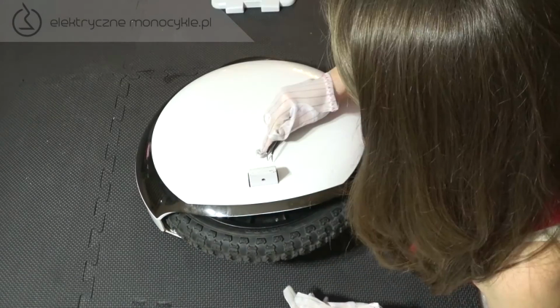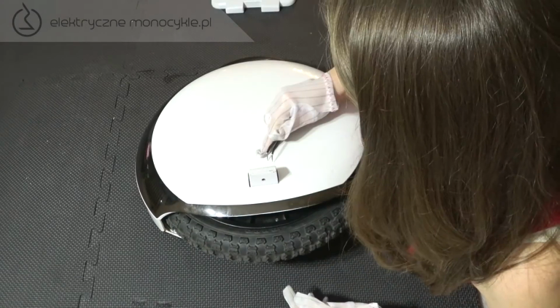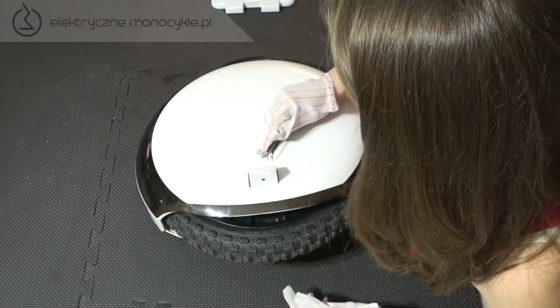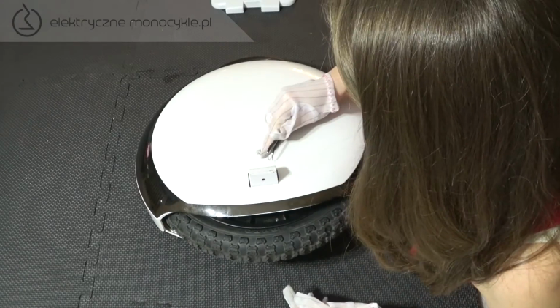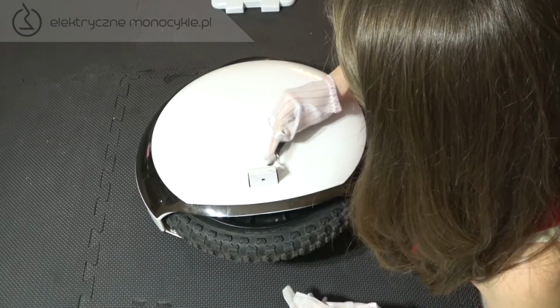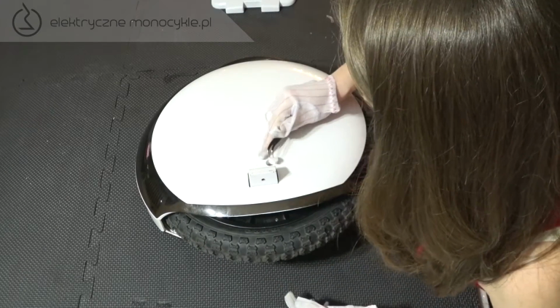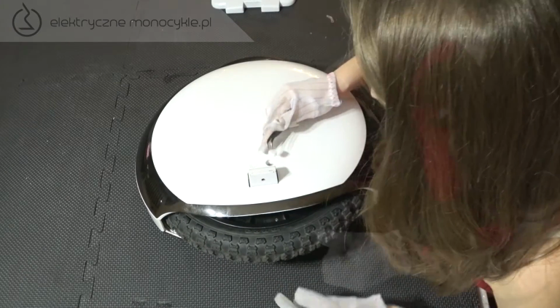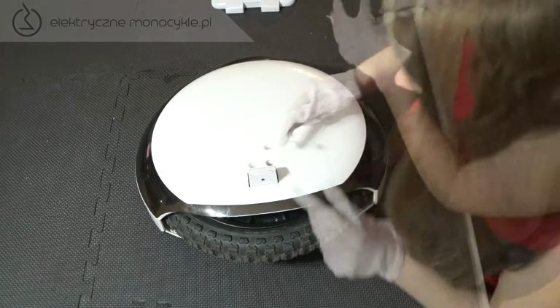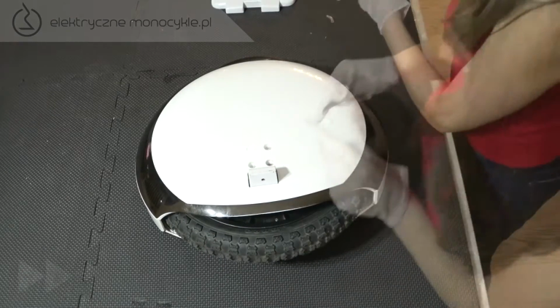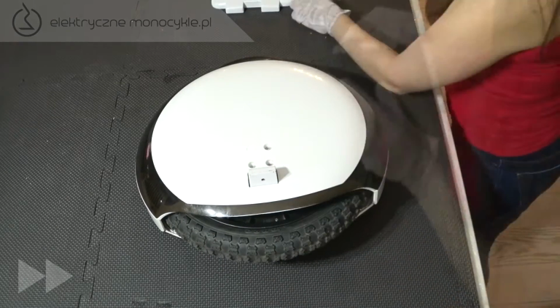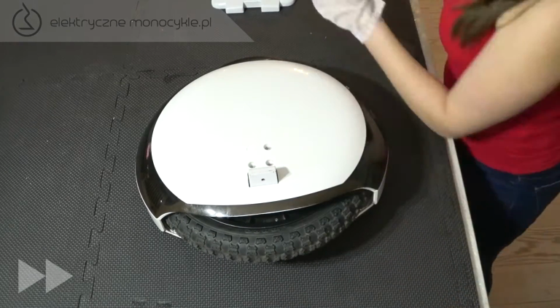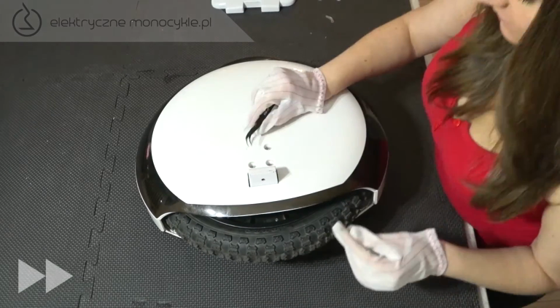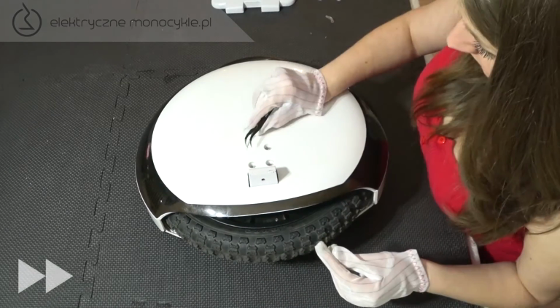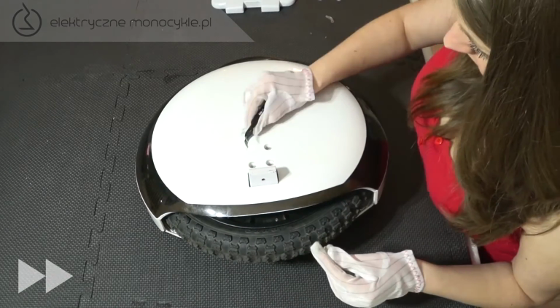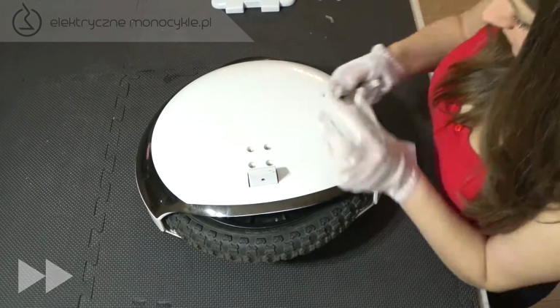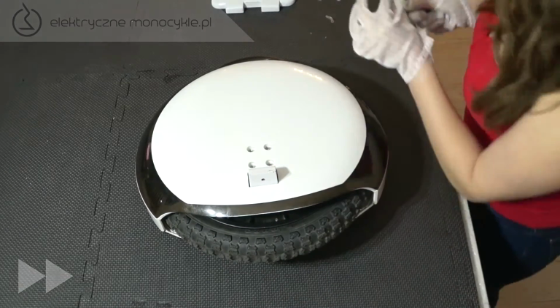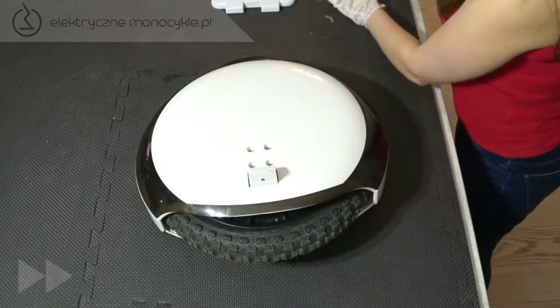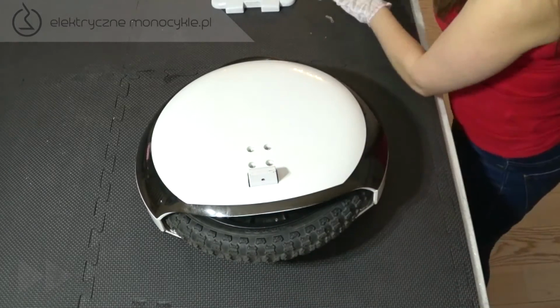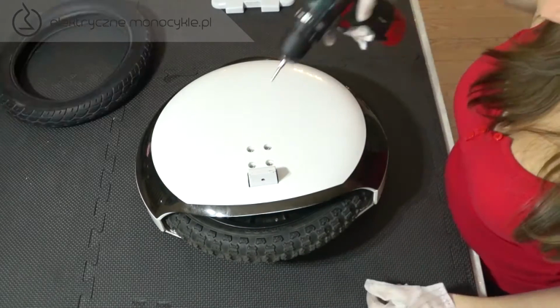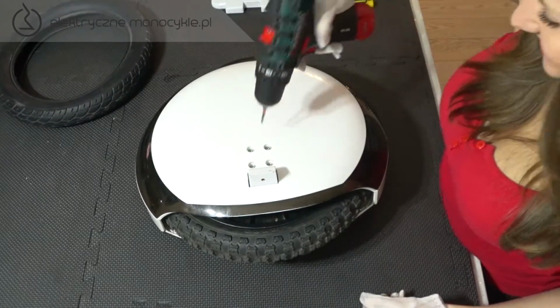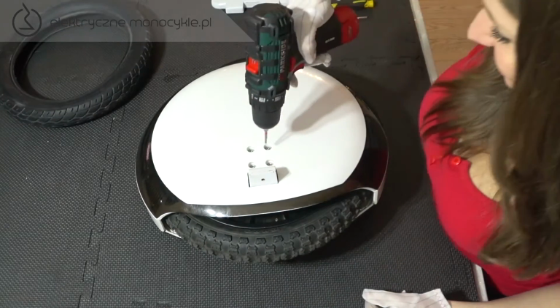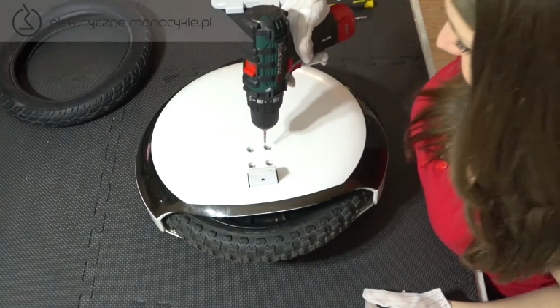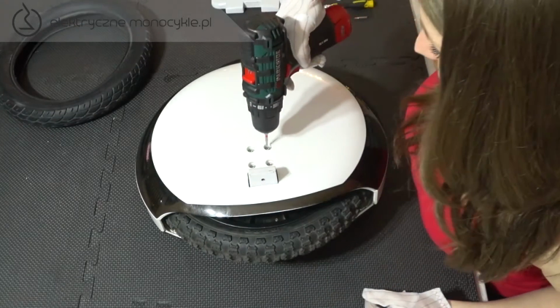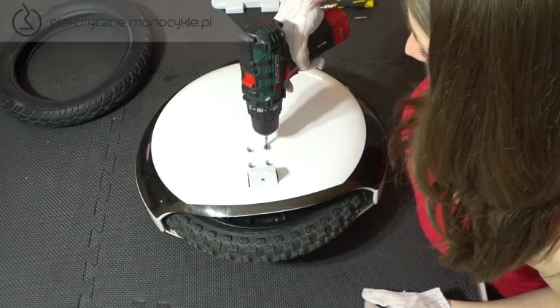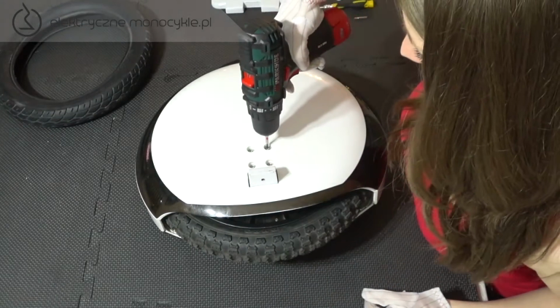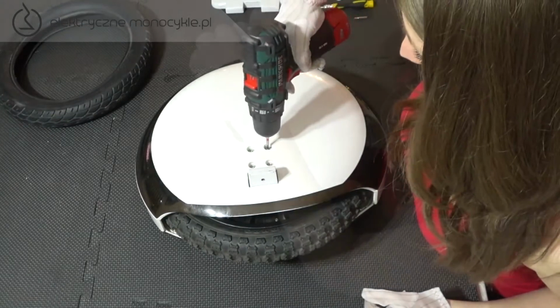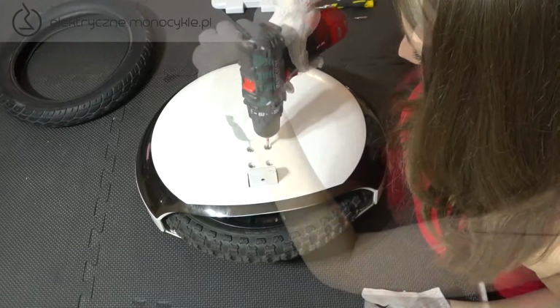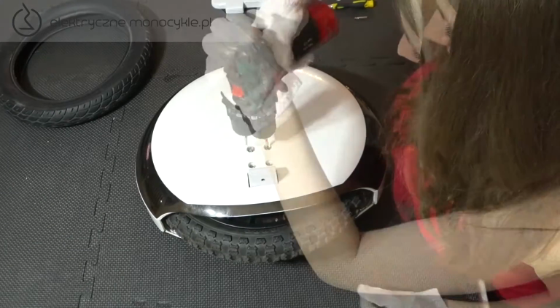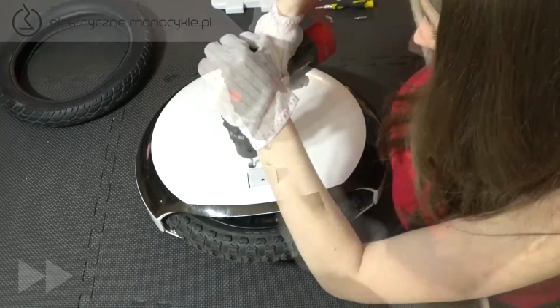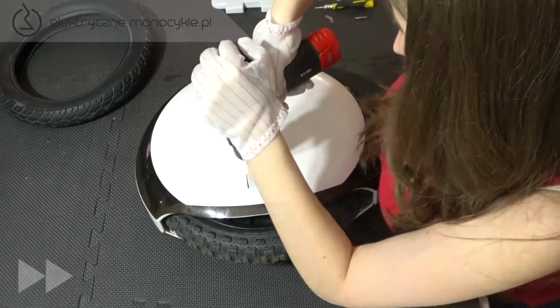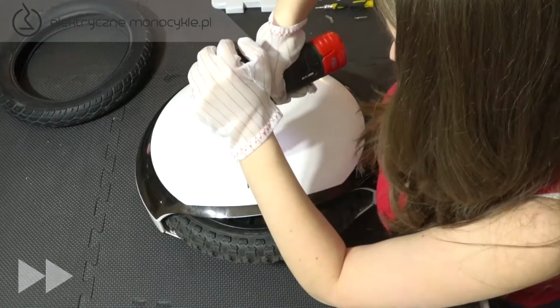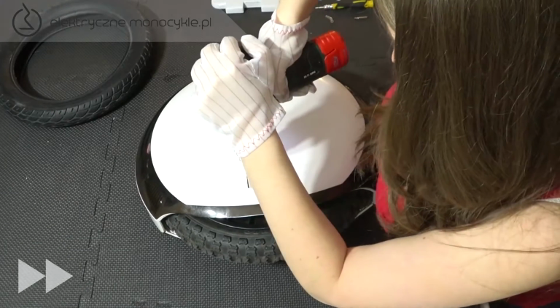Powtarzamy te same czynności: ściągamy zatyczki, odkręcamy śrubę, podważamy i zdejmujemy listwę LED.